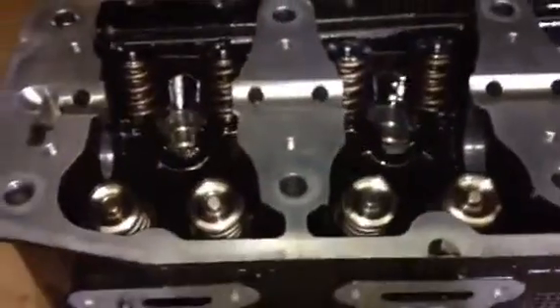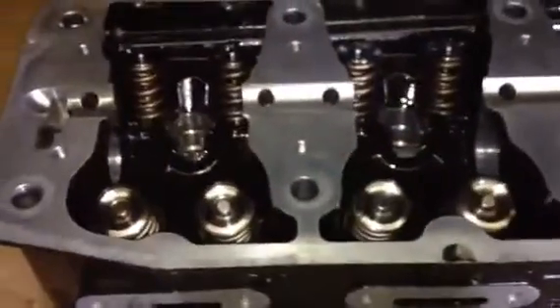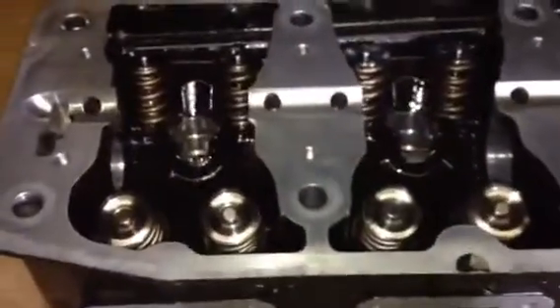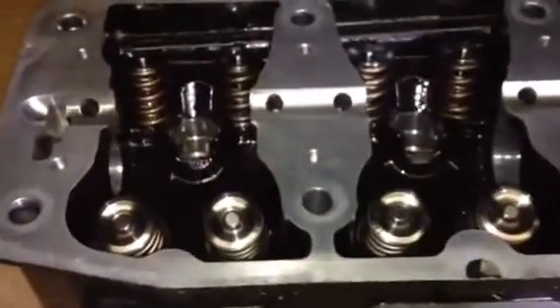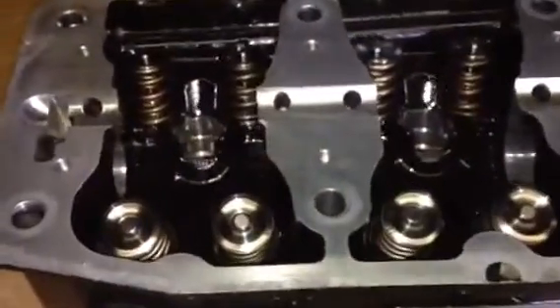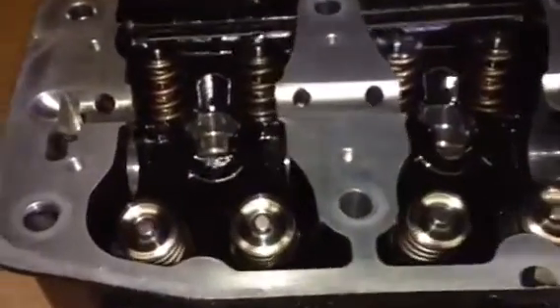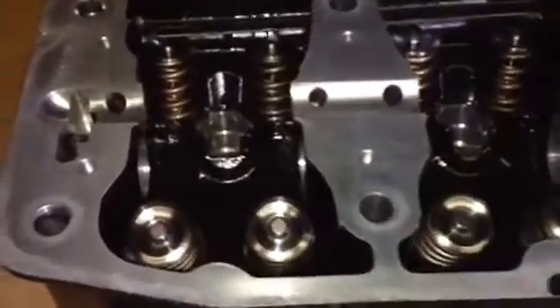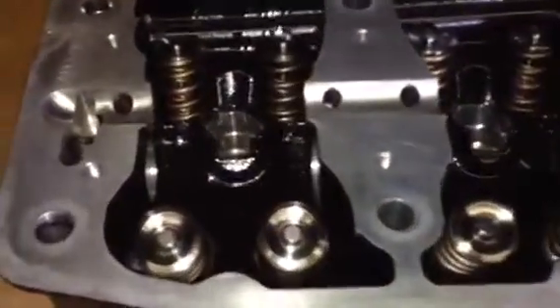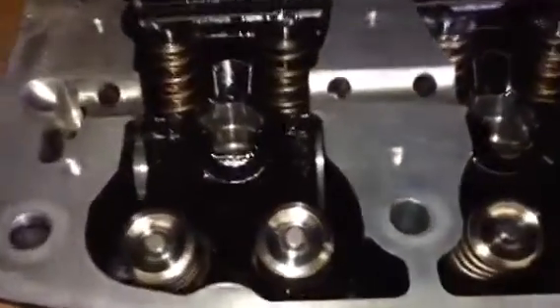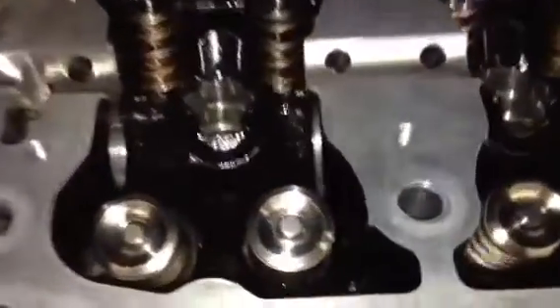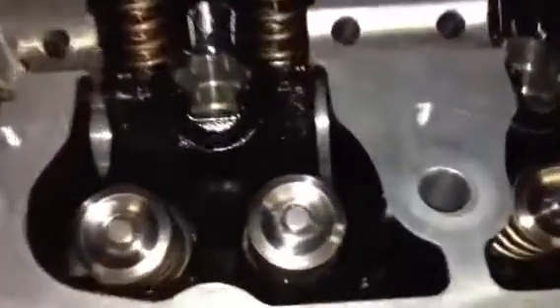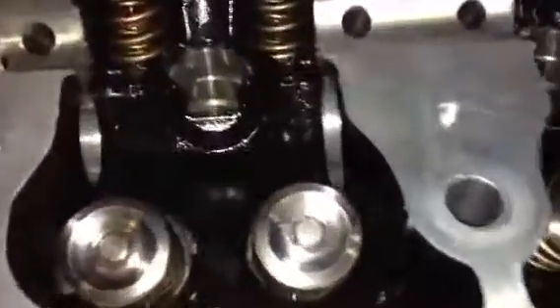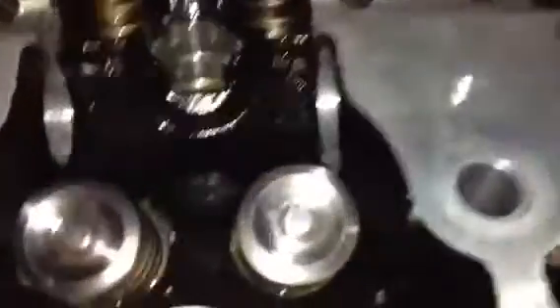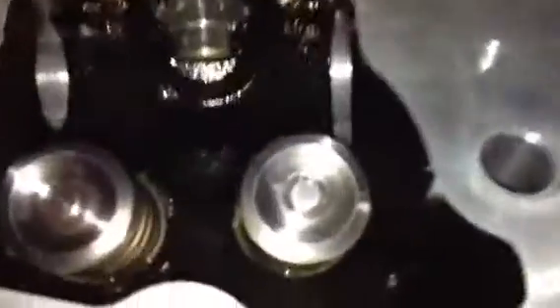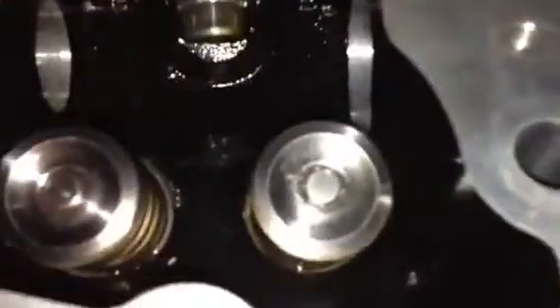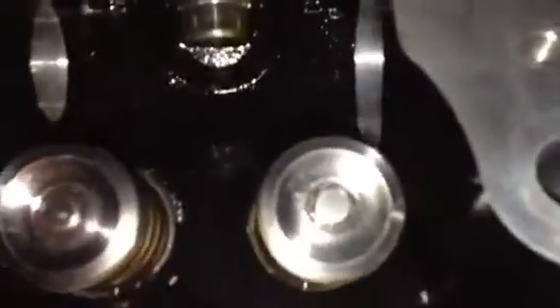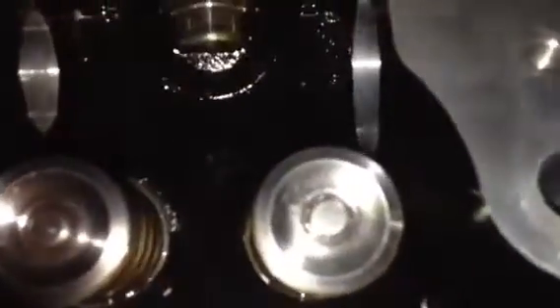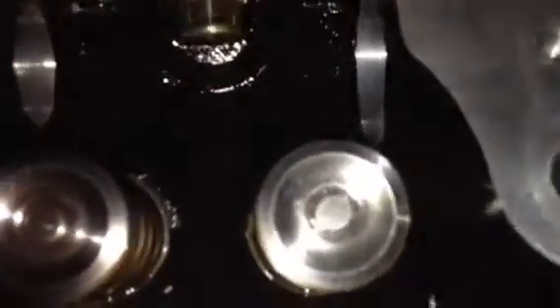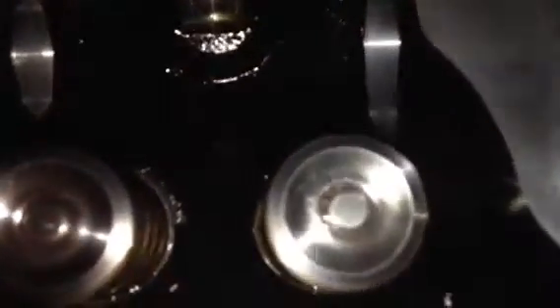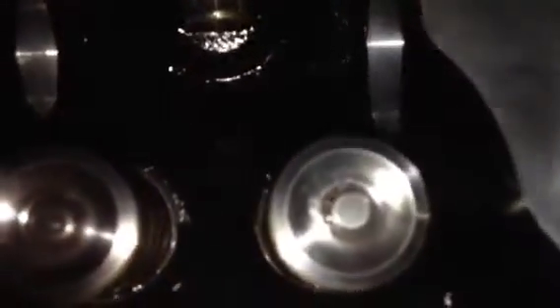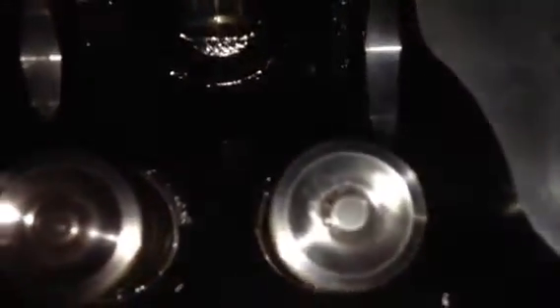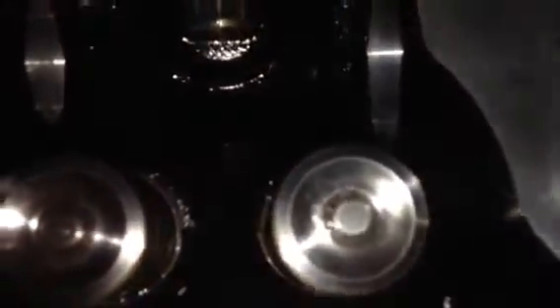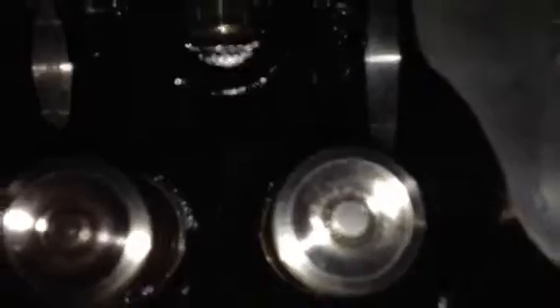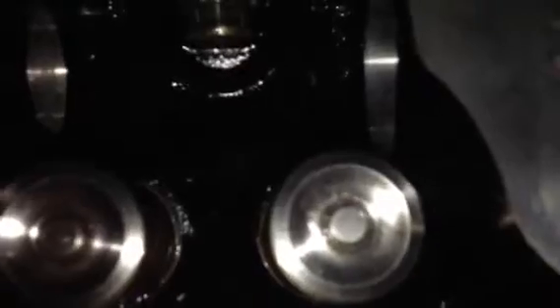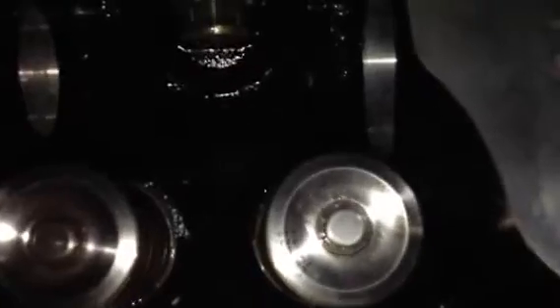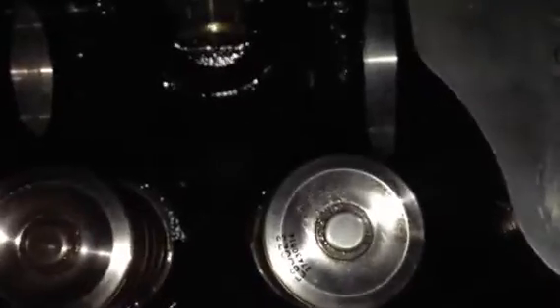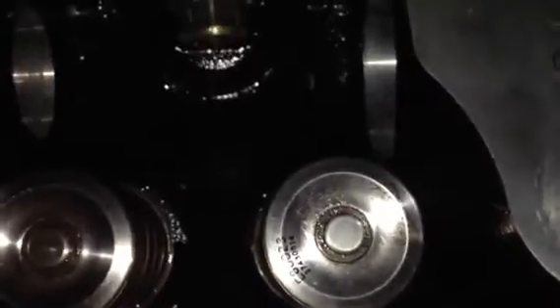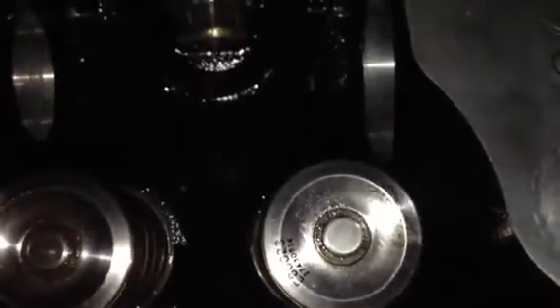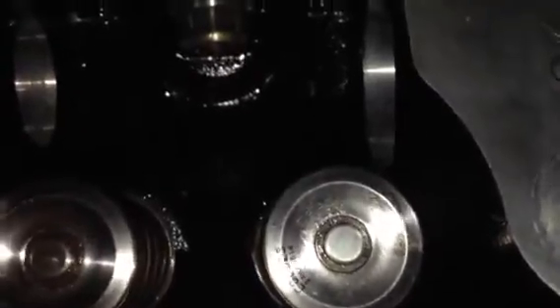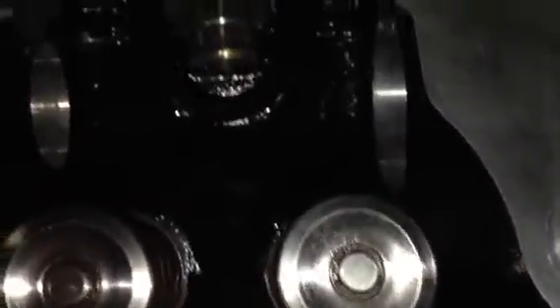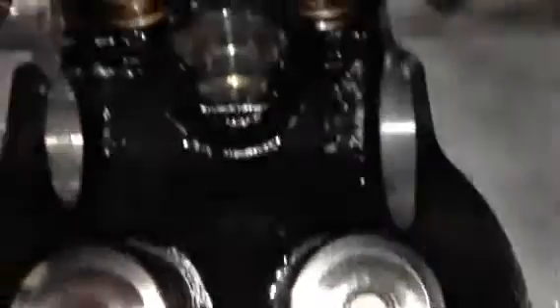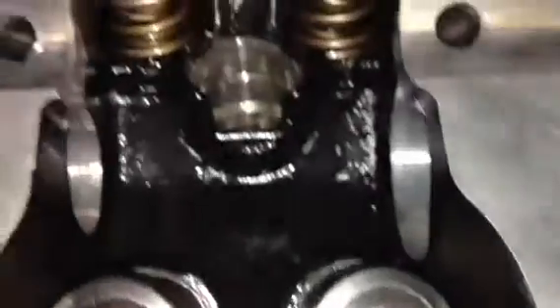Okay, so our valves and spring kits are in, and that's what it looks like.